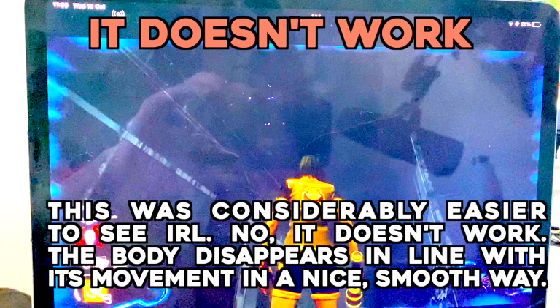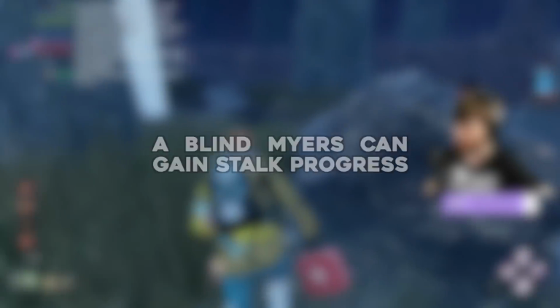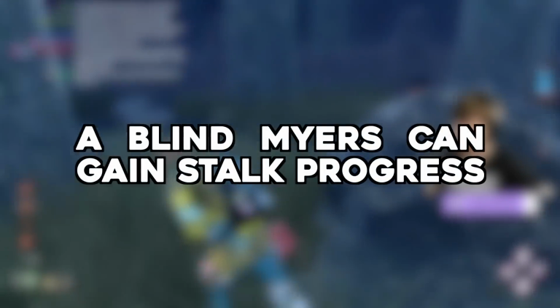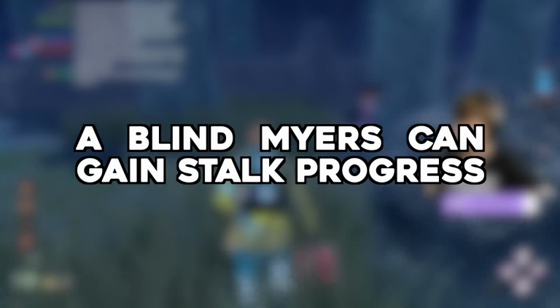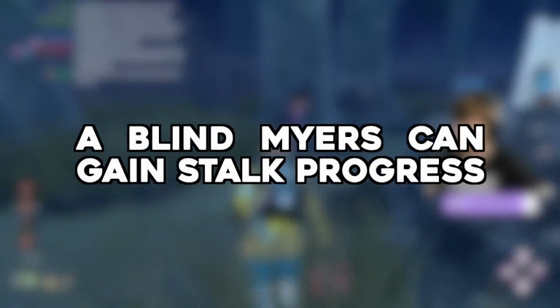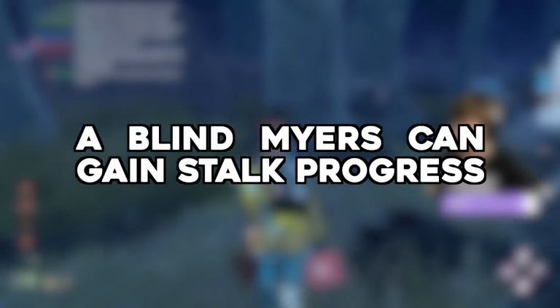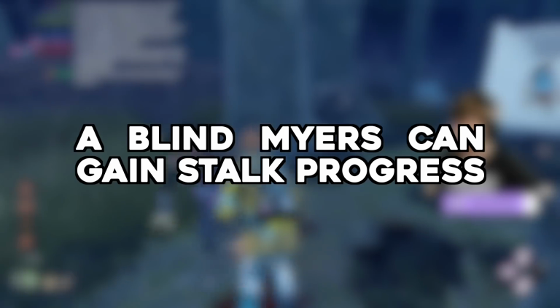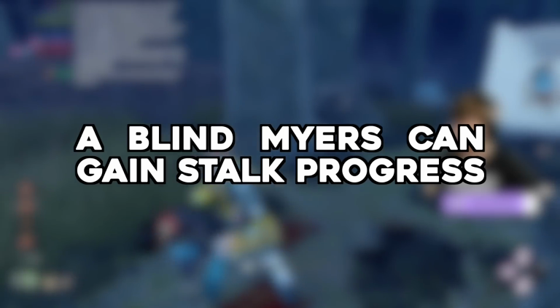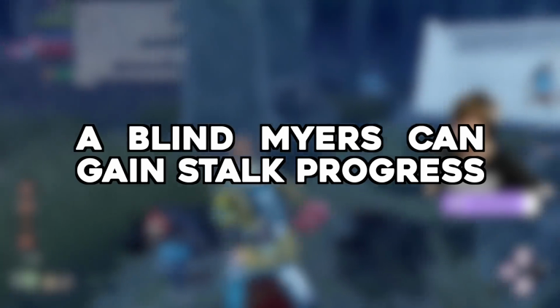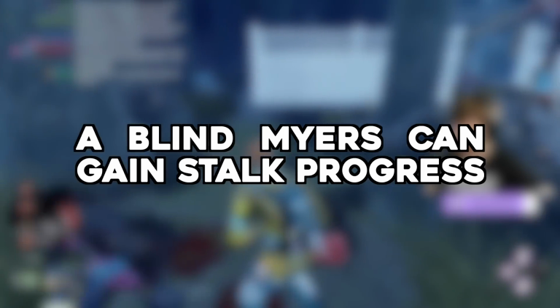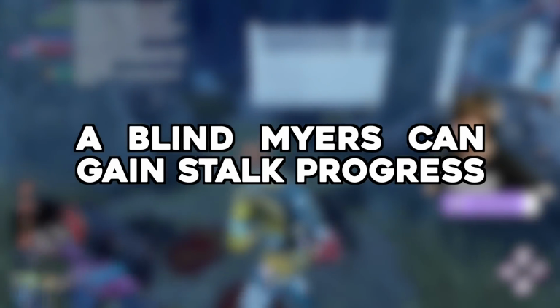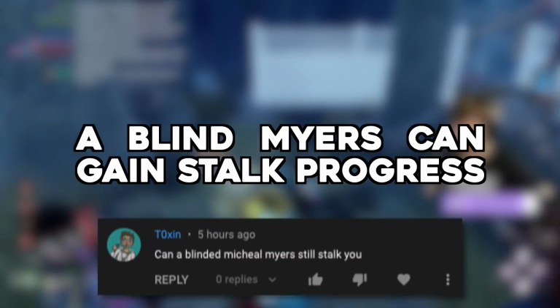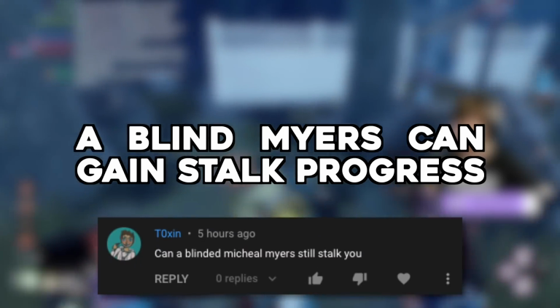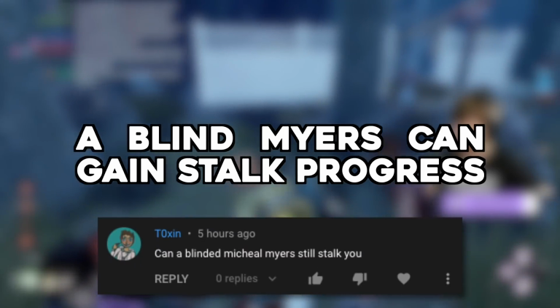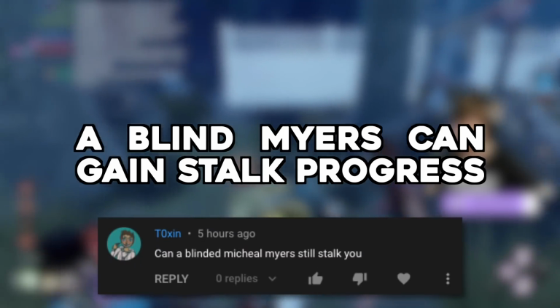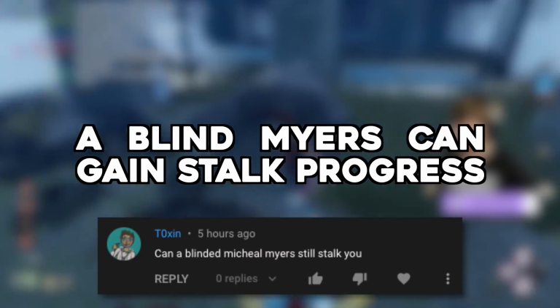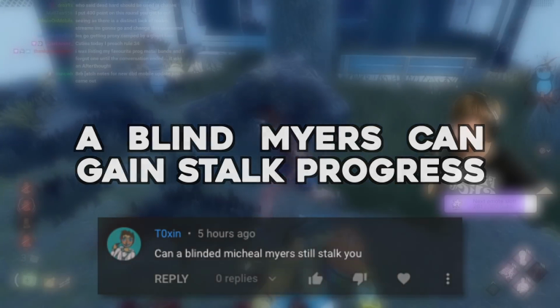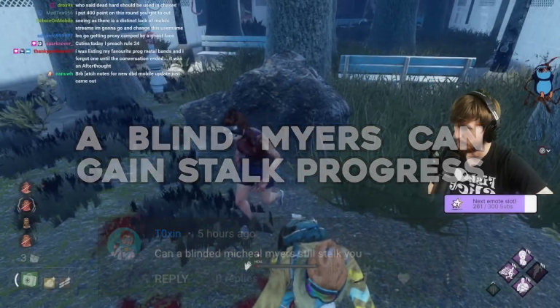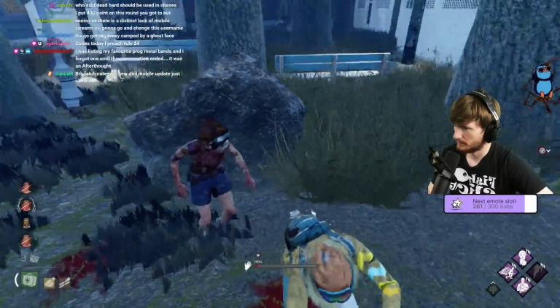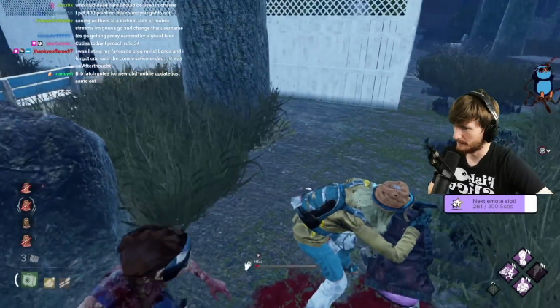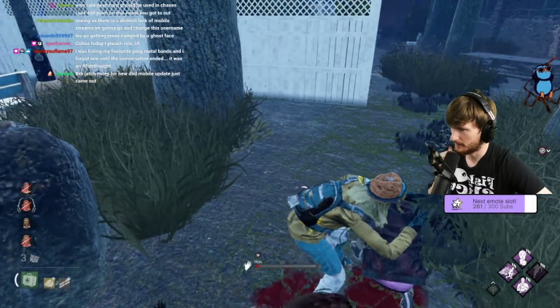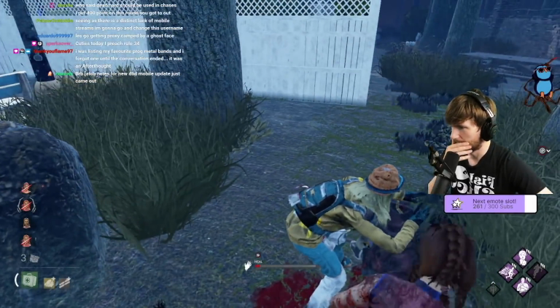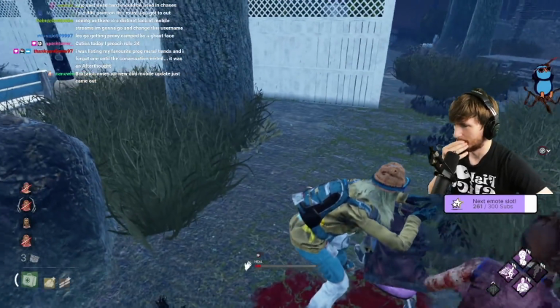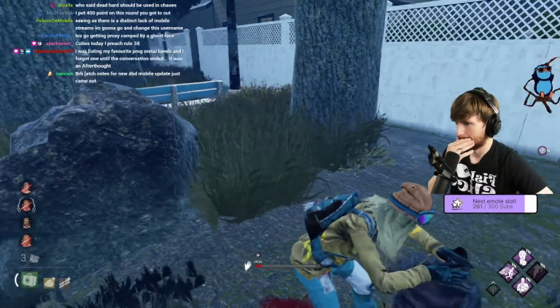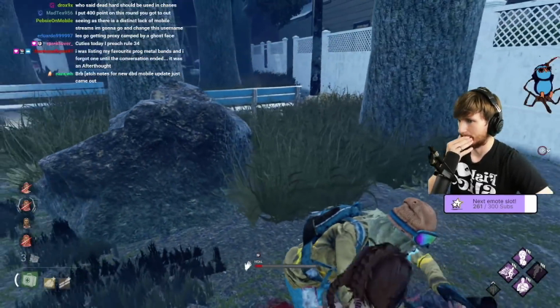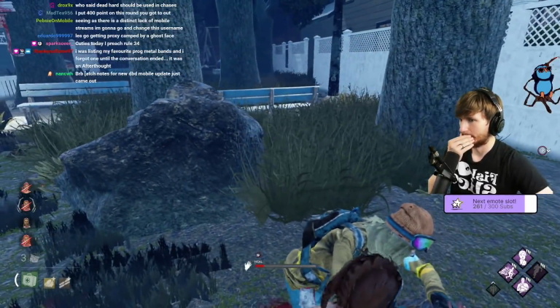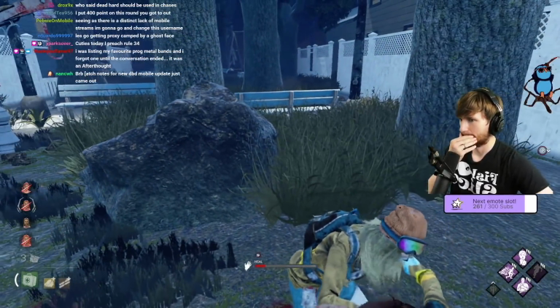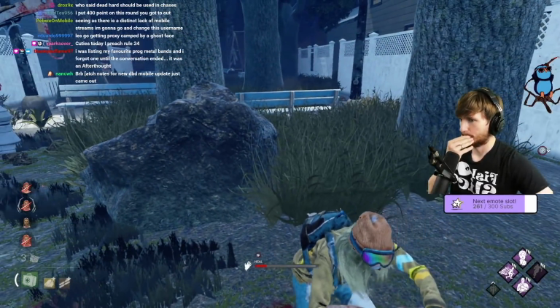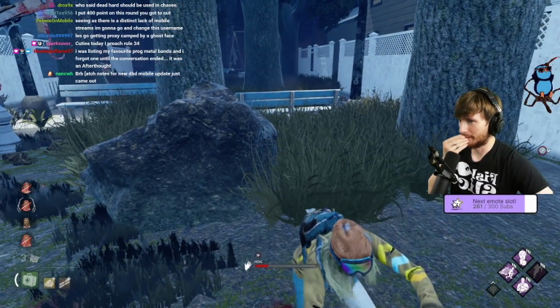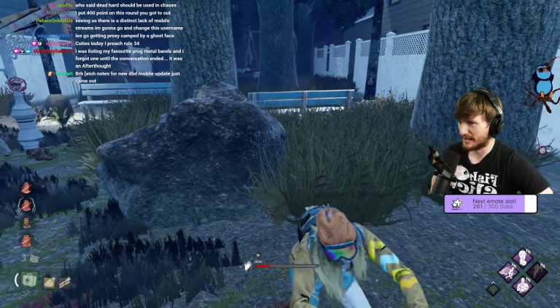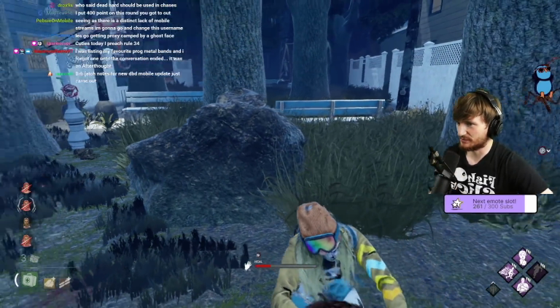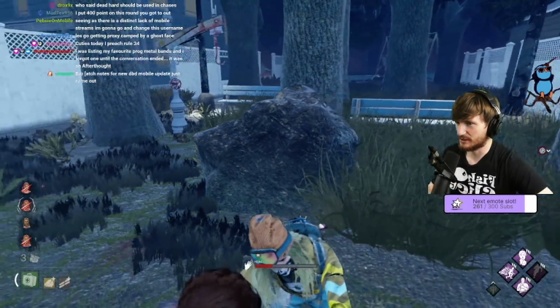A blind Myers can gain stalk progress — submitted by Toxin. Can Myers stalk you while he's blind?